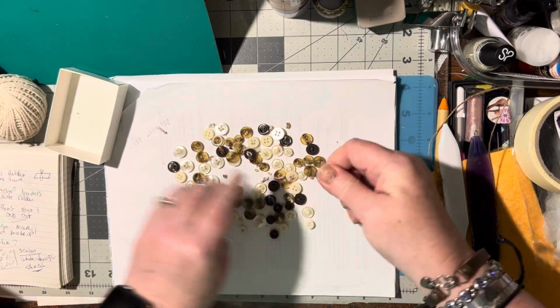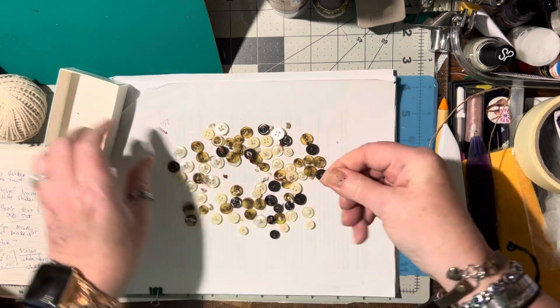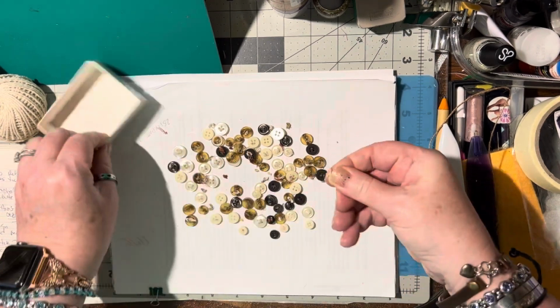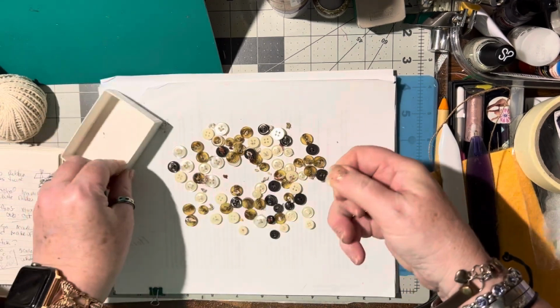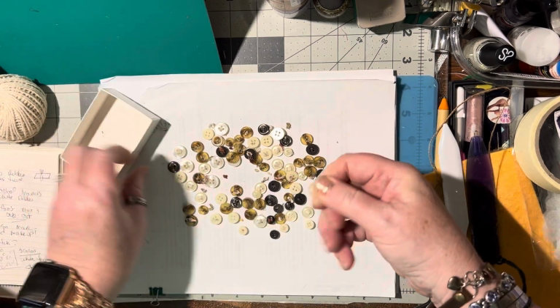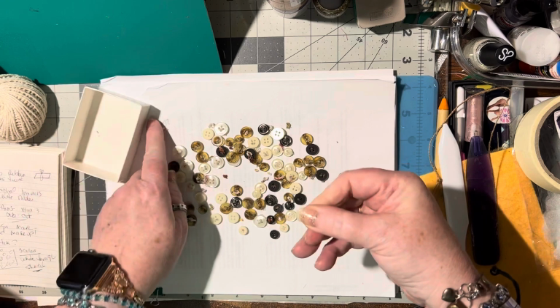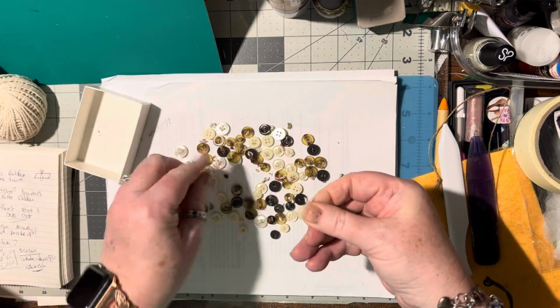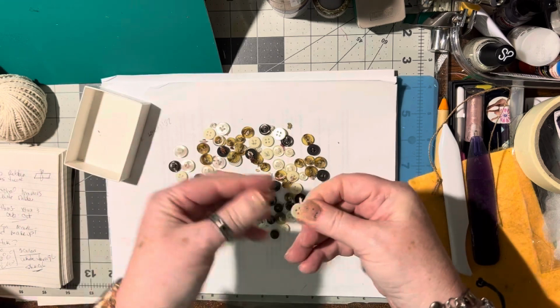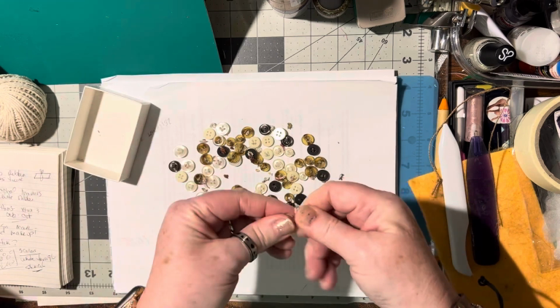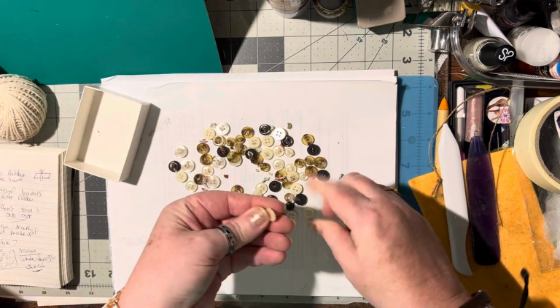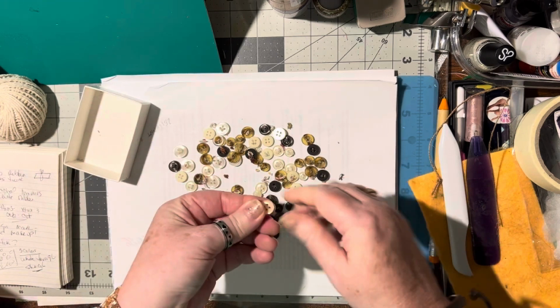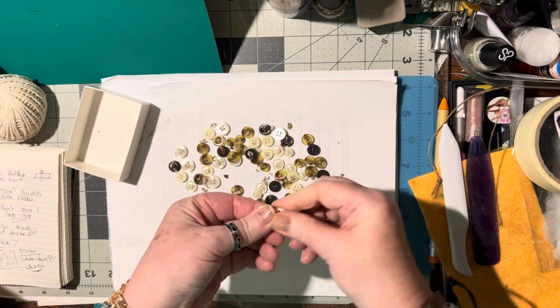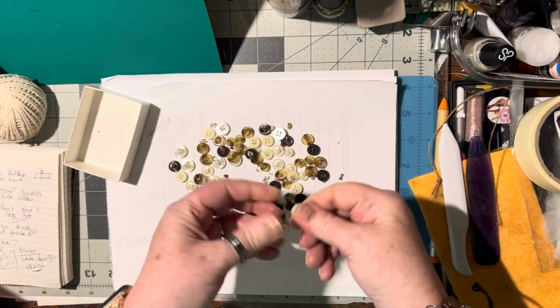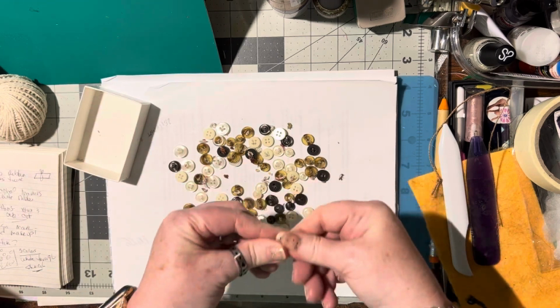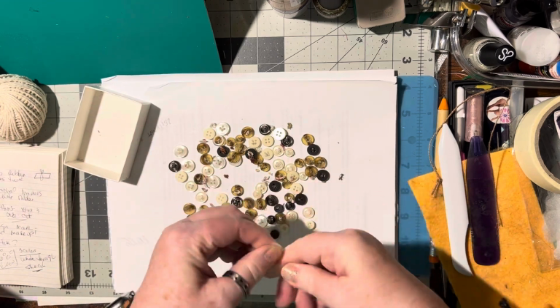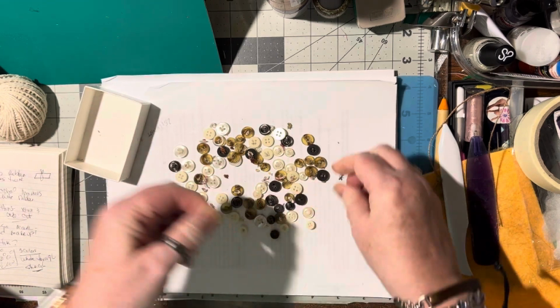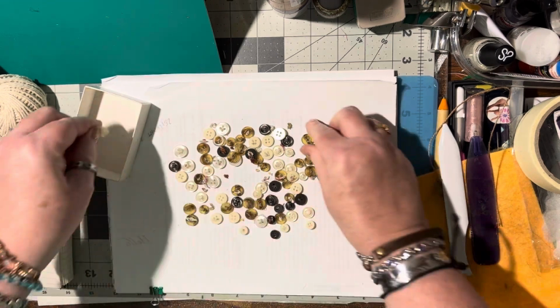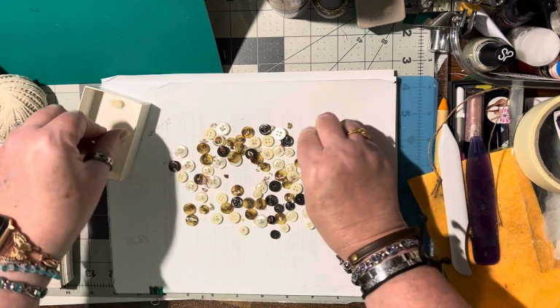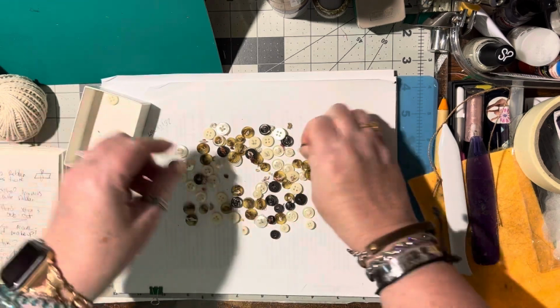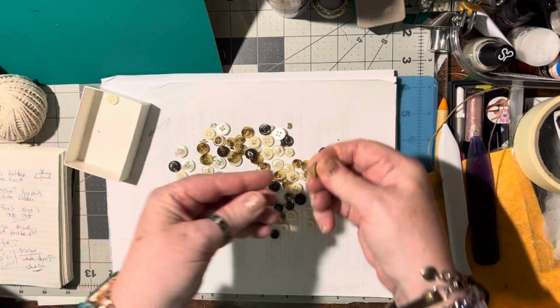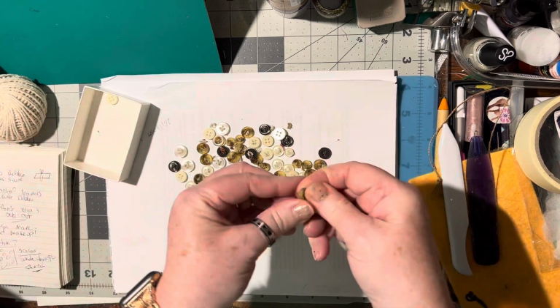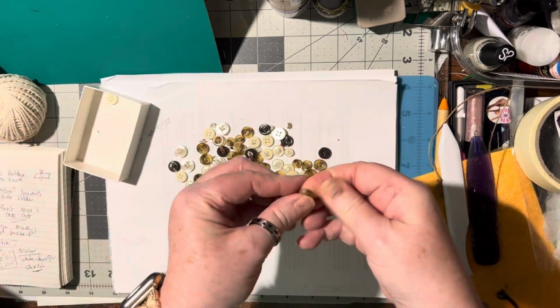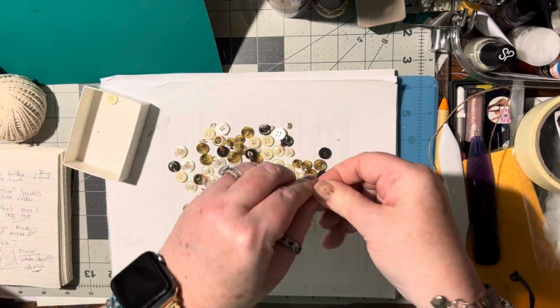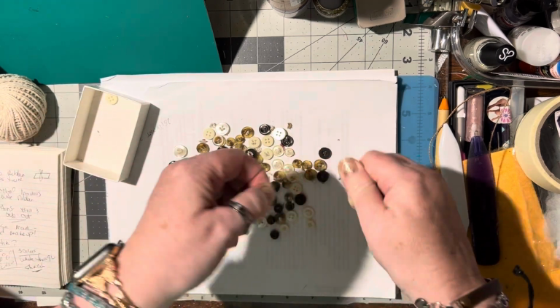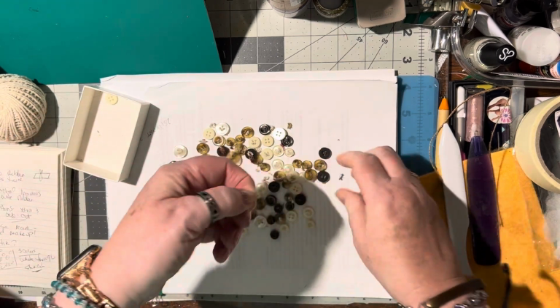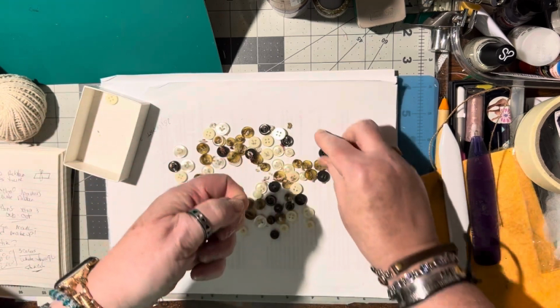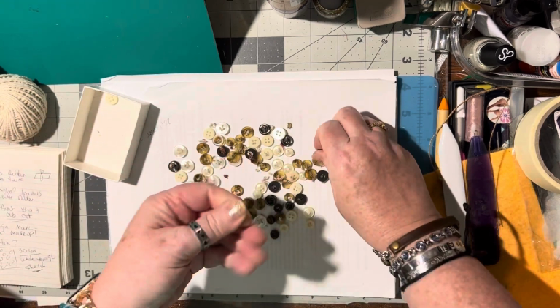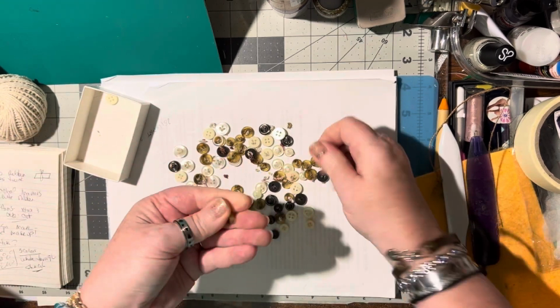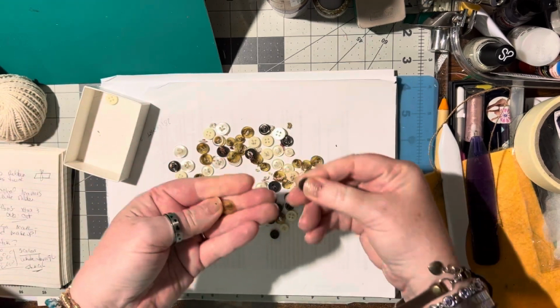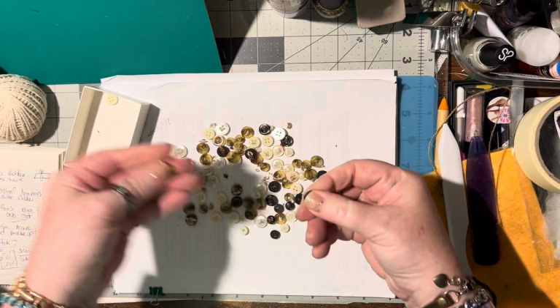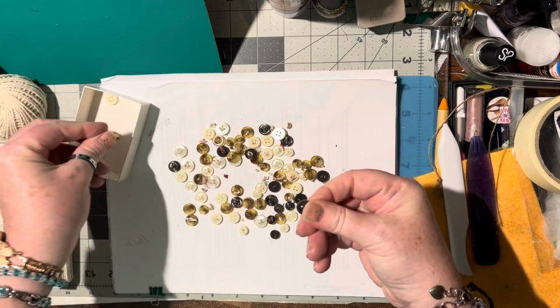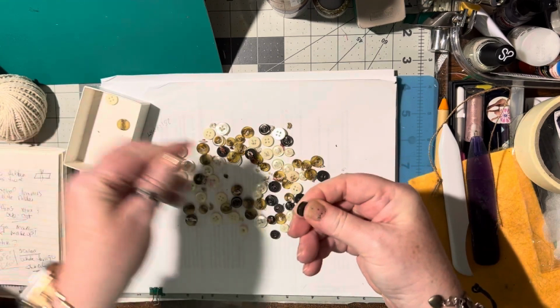What I do is I save these, and all you have to do is squeeze them between your fingers and most of the fiber comes right off.